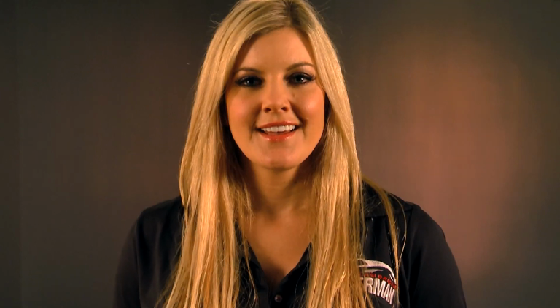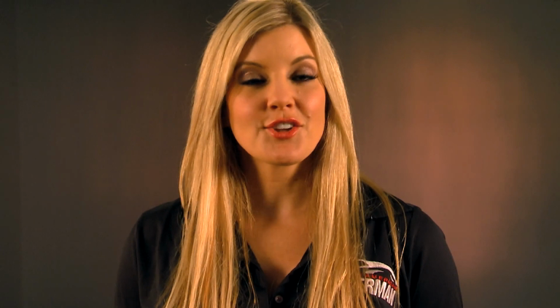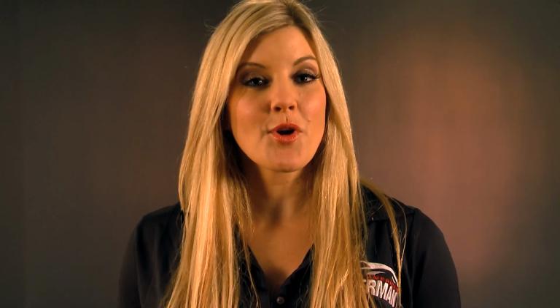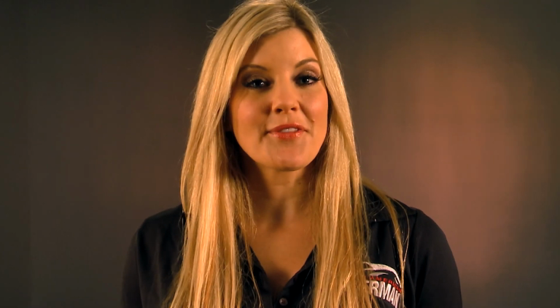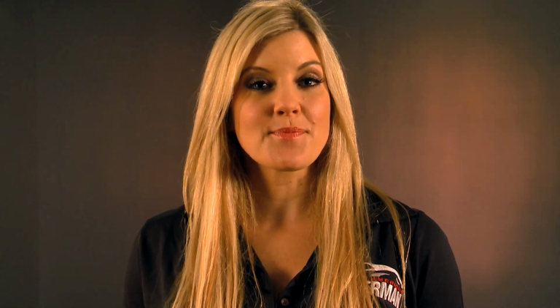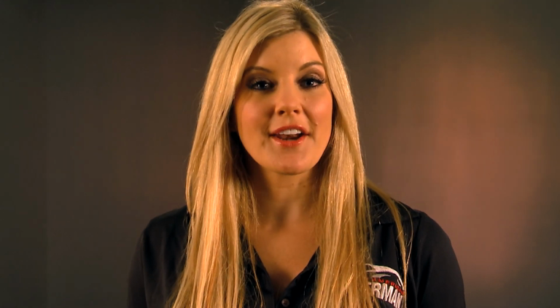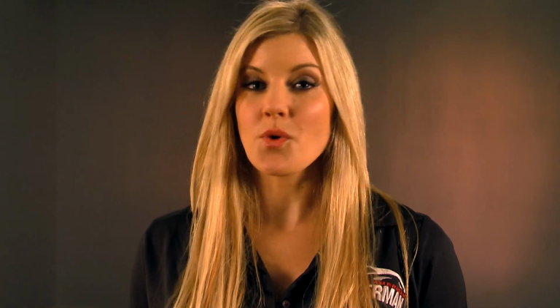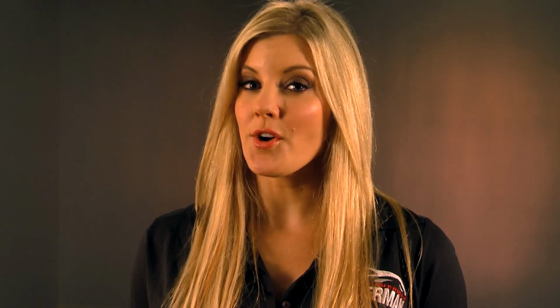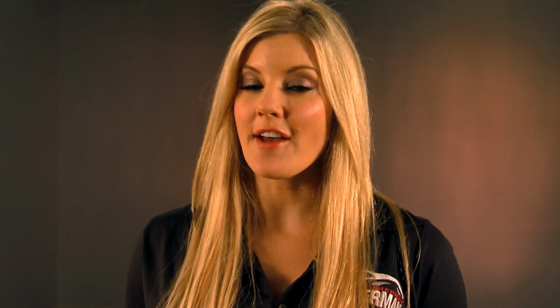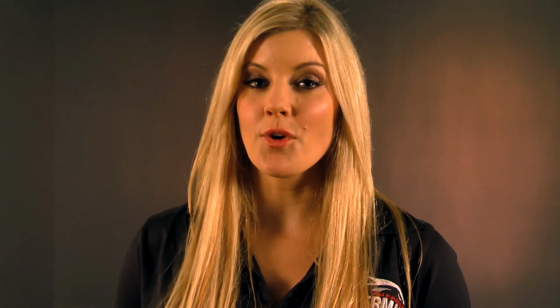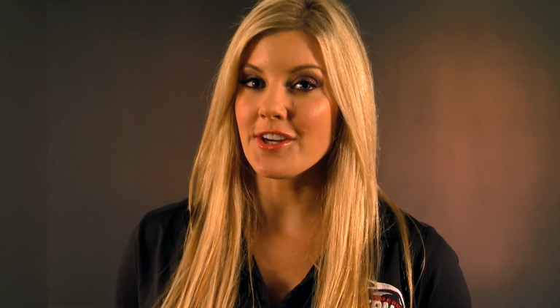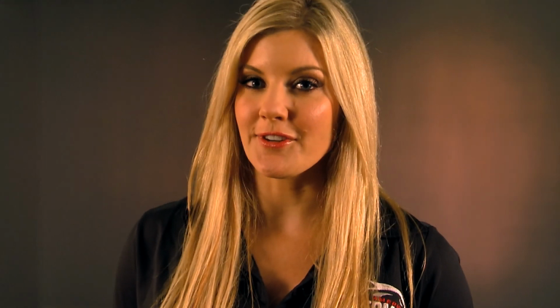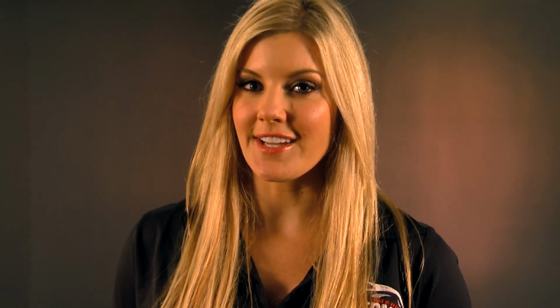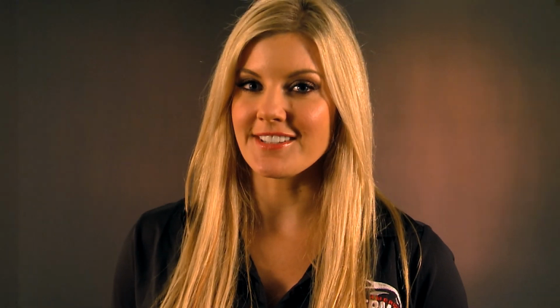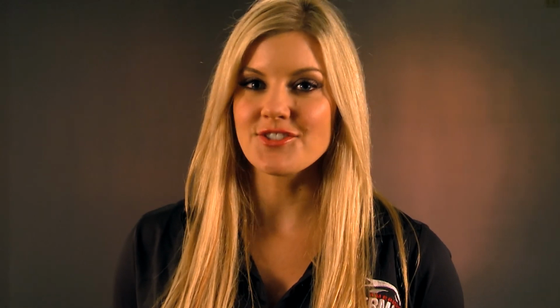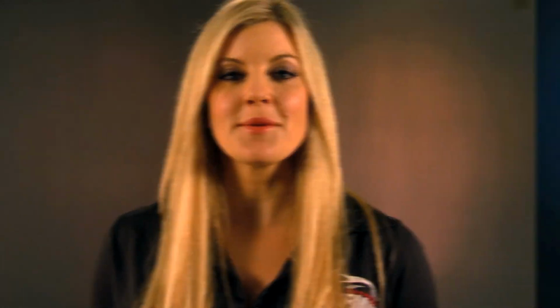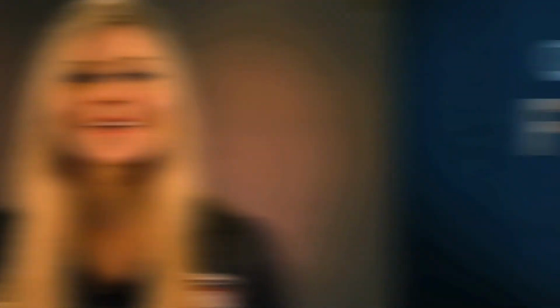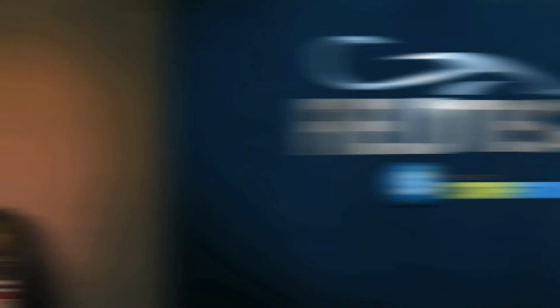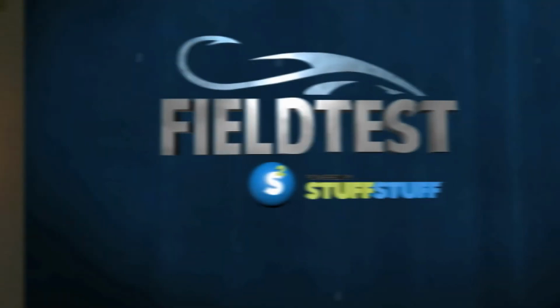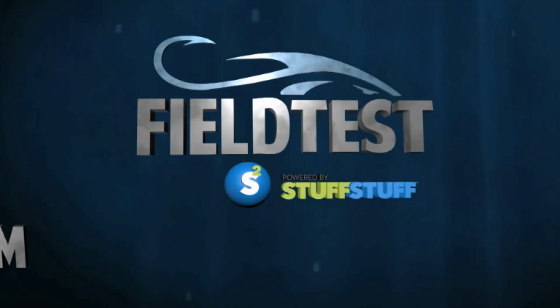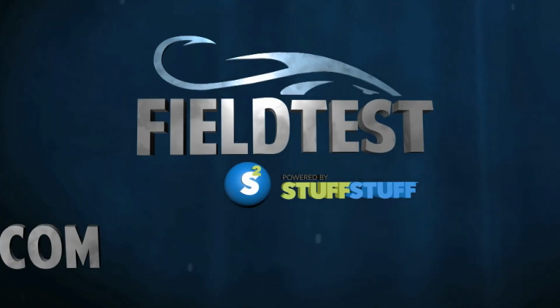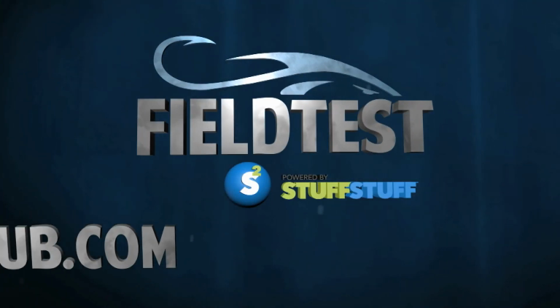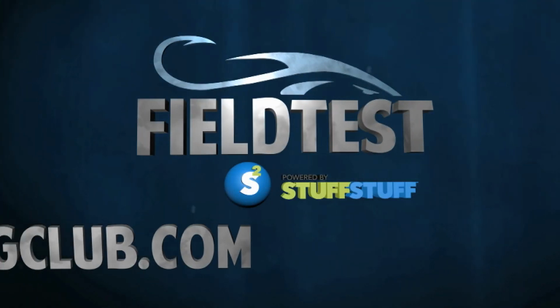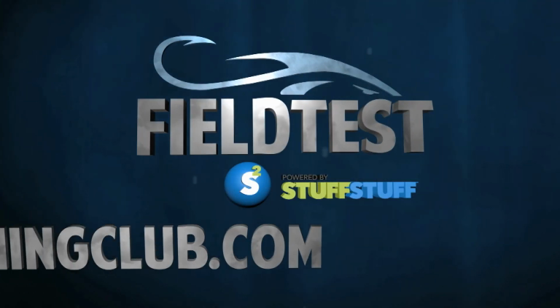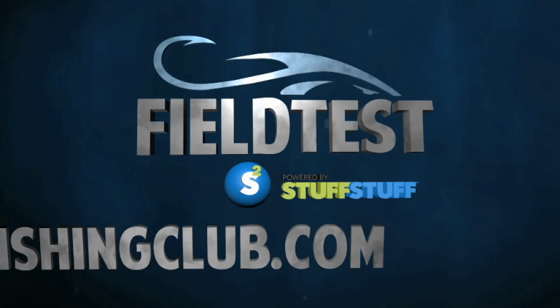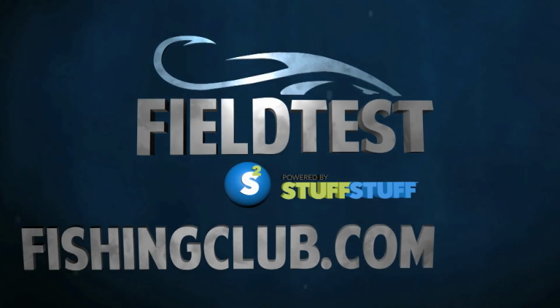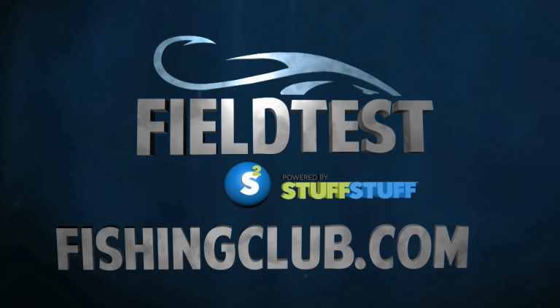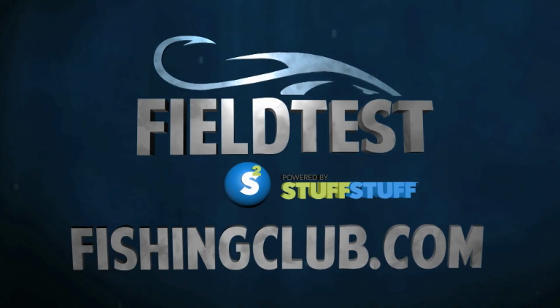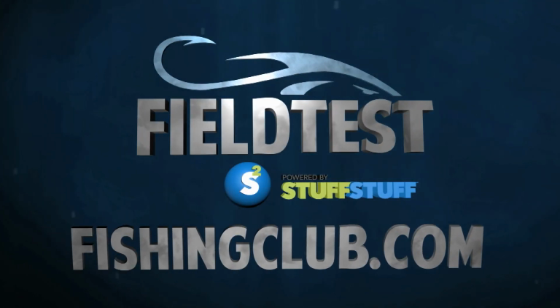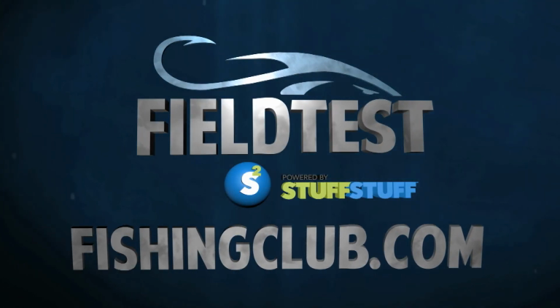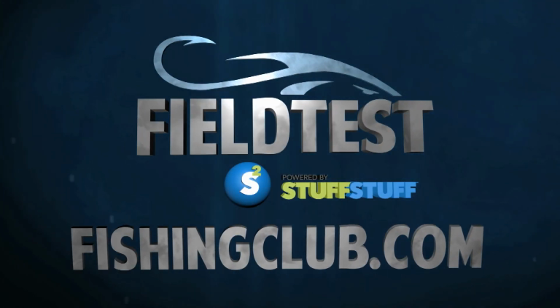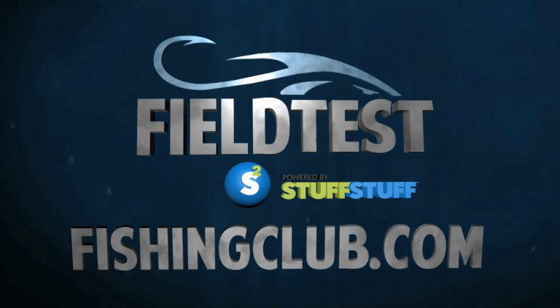To learn more about these products, or to have your gear field tested, join me at FishingClub.com. Field Test, powered by Stuff Stuff.